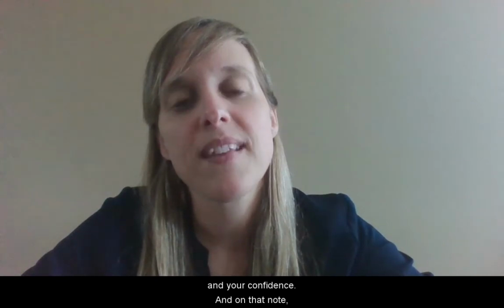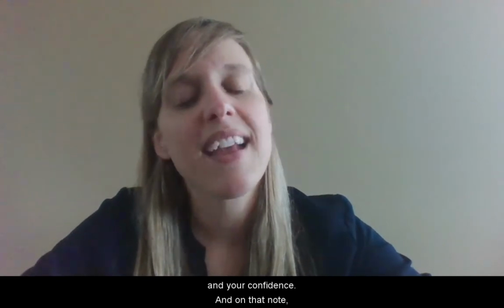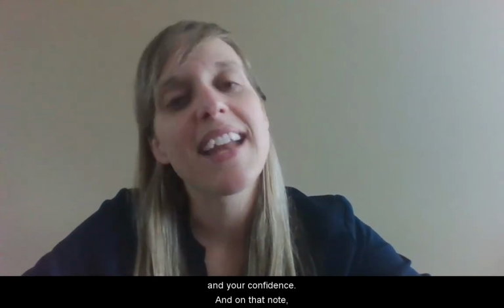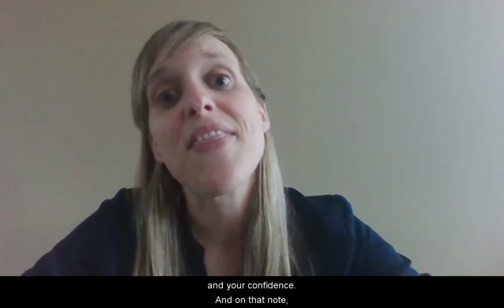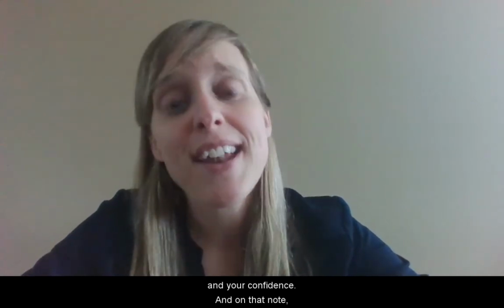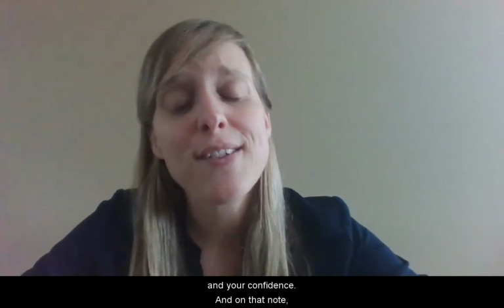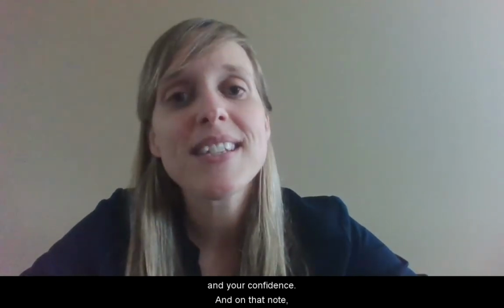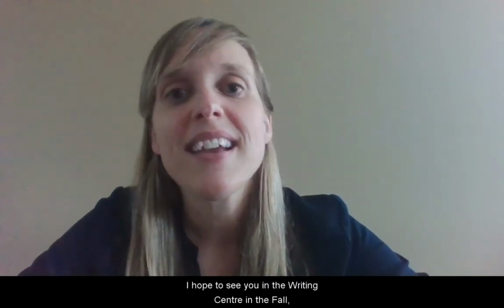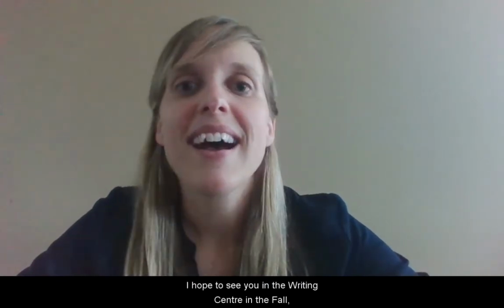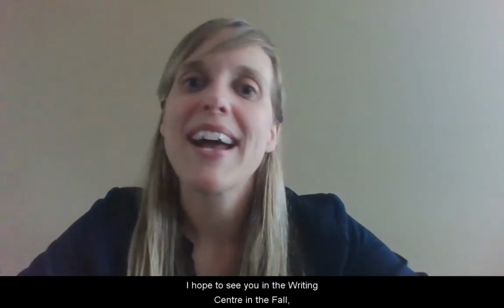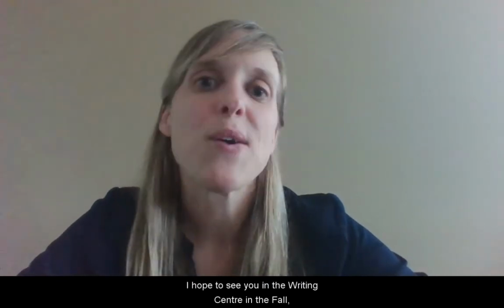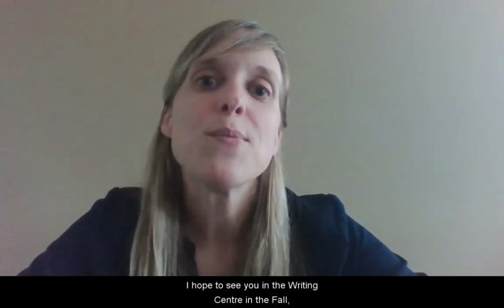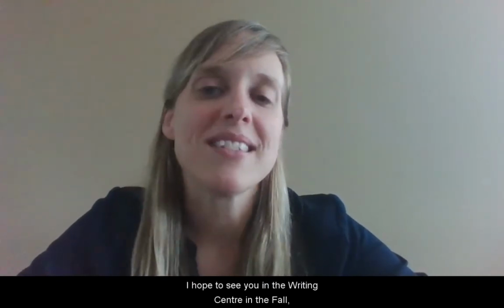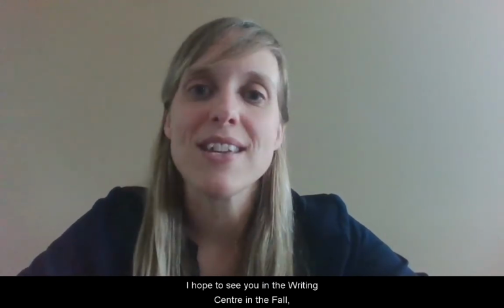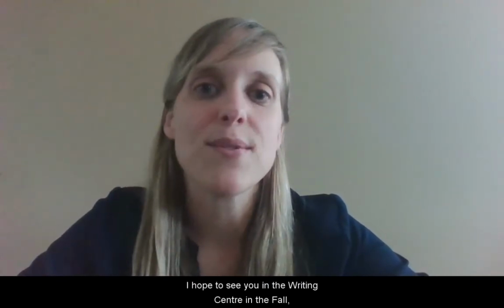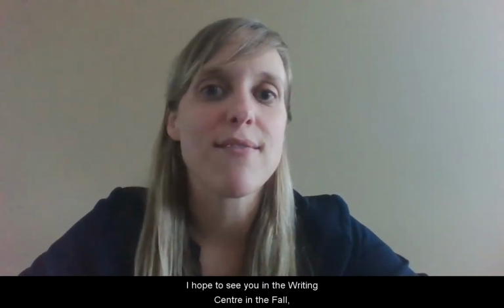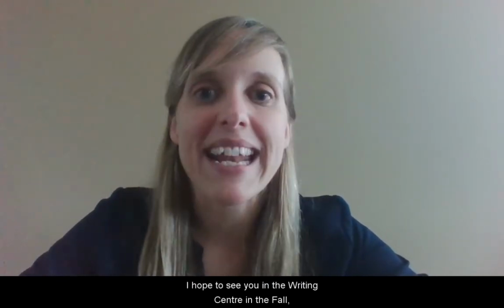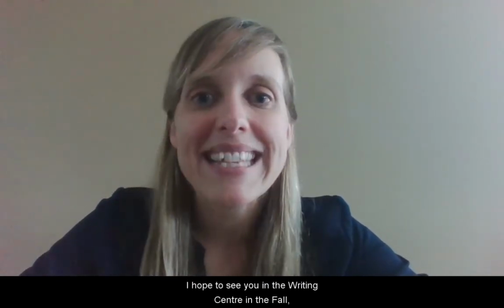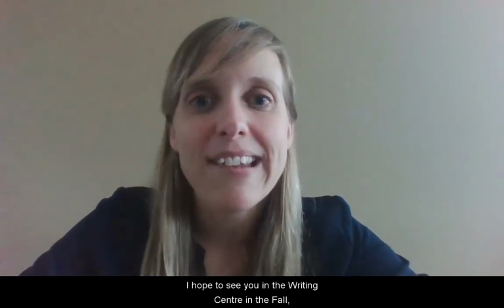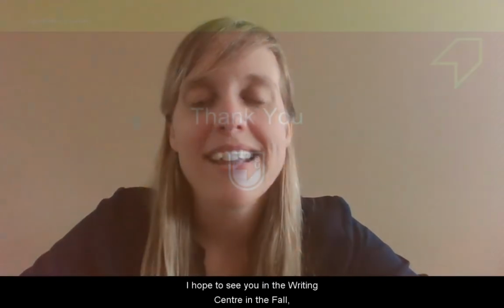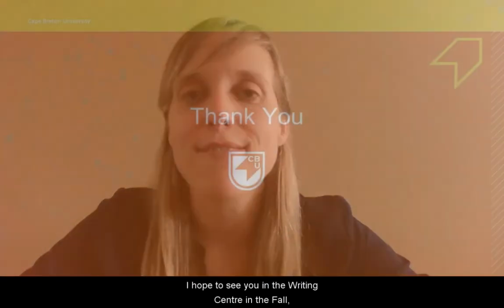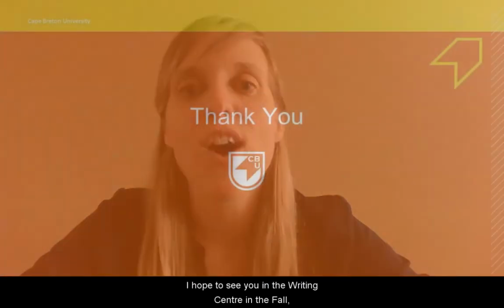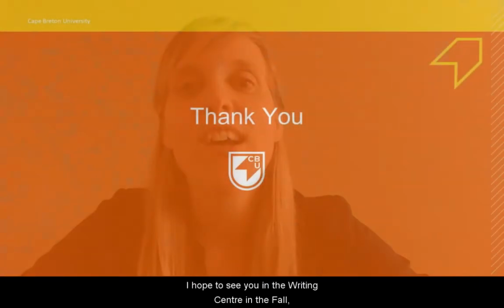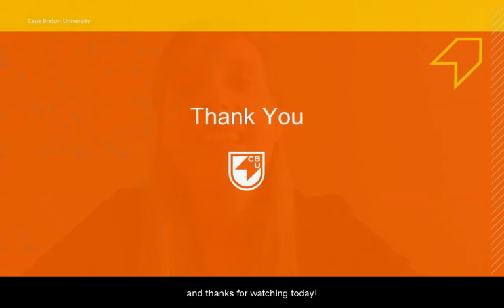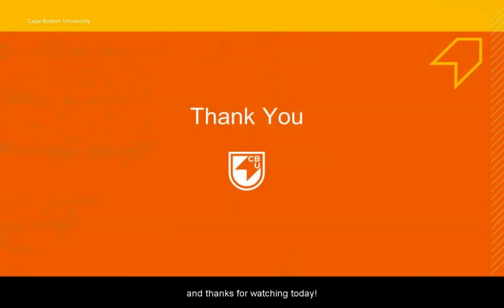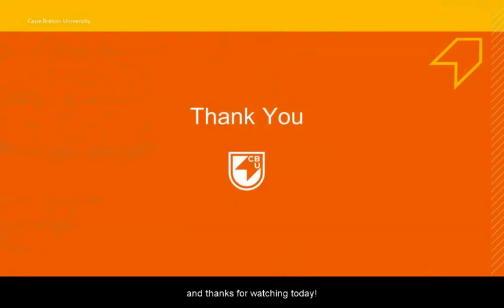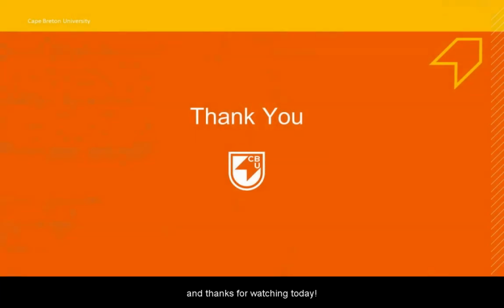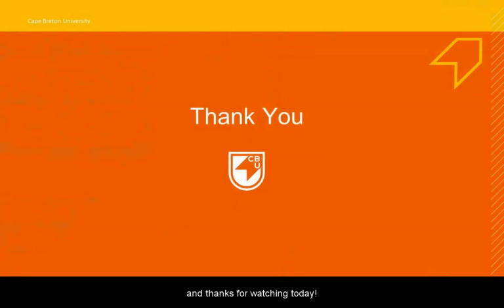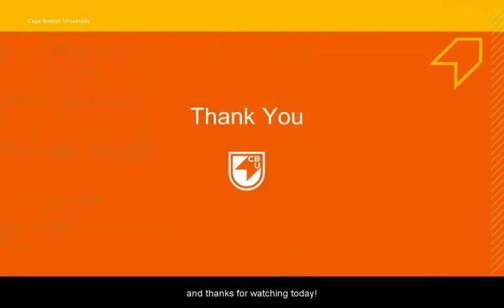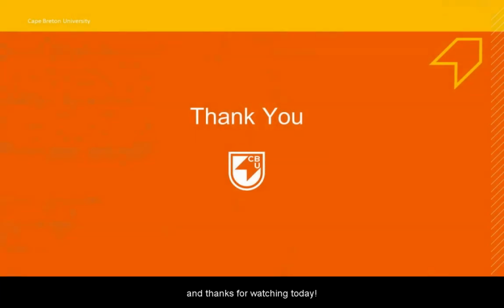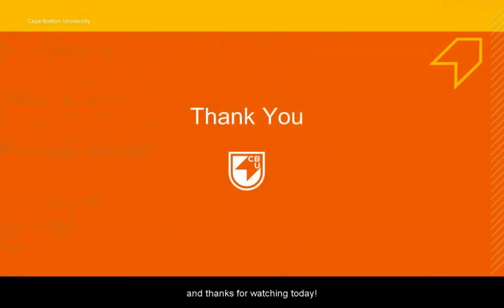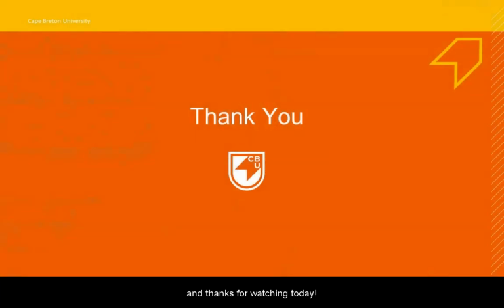And on that note, I hope to see you in the Writing Center in the fall. Thanks for watching today.